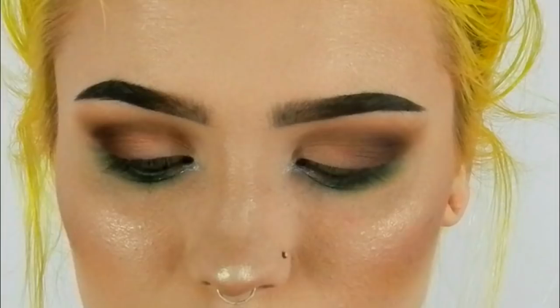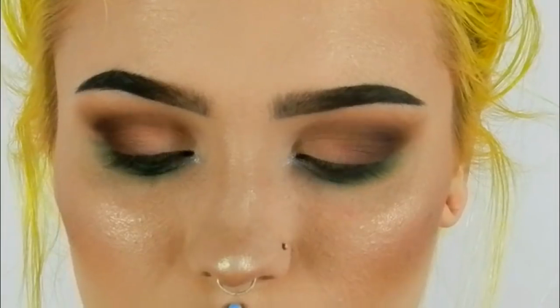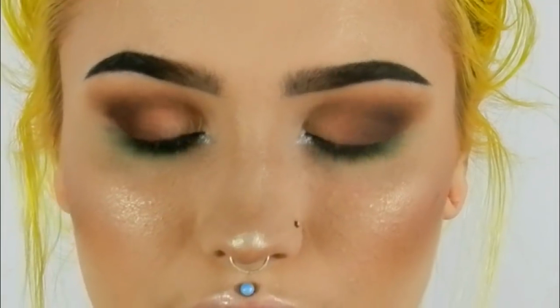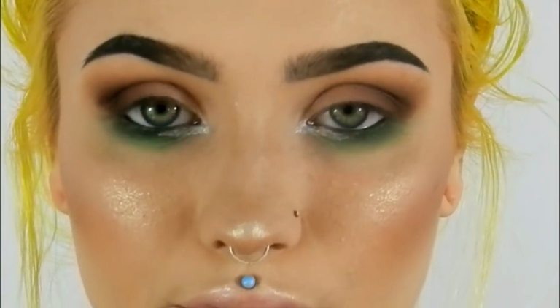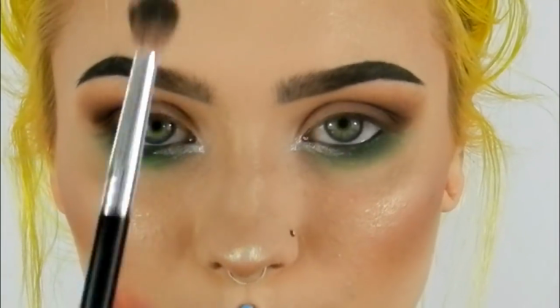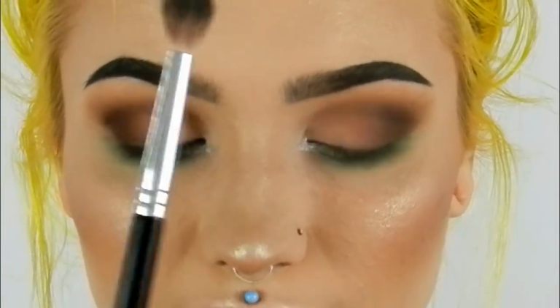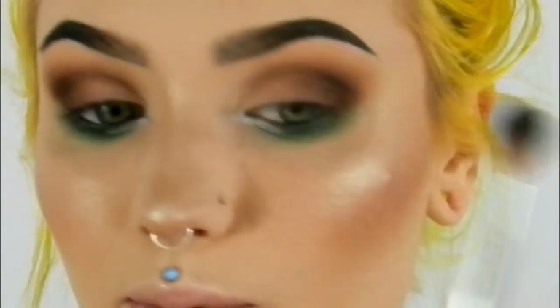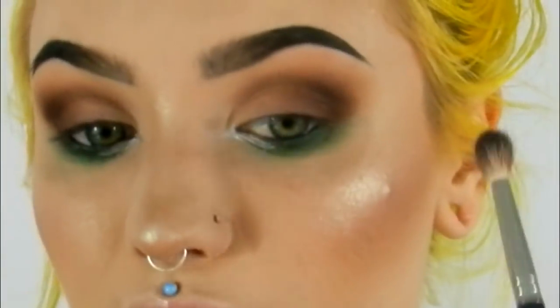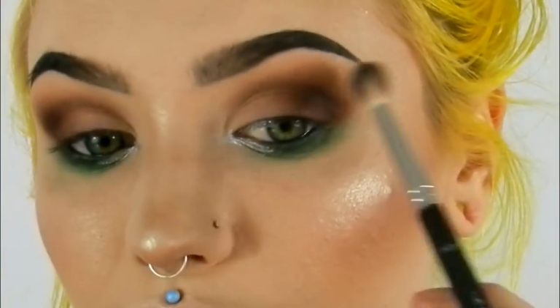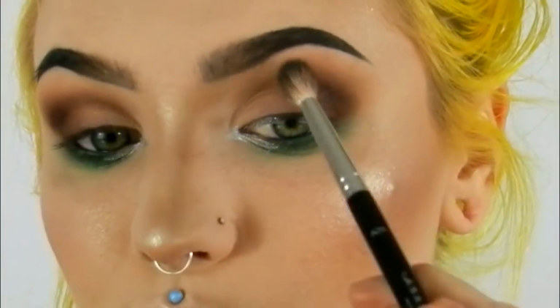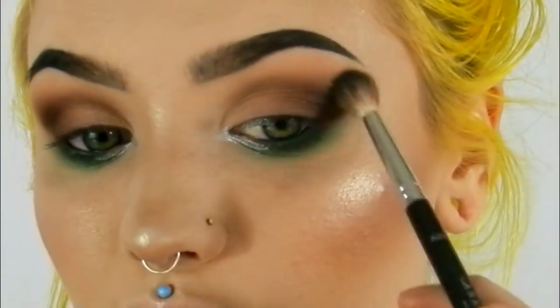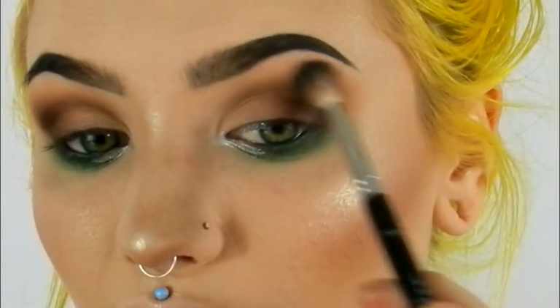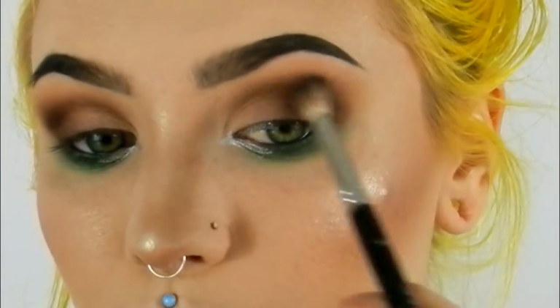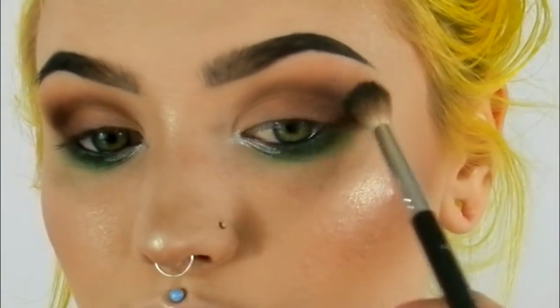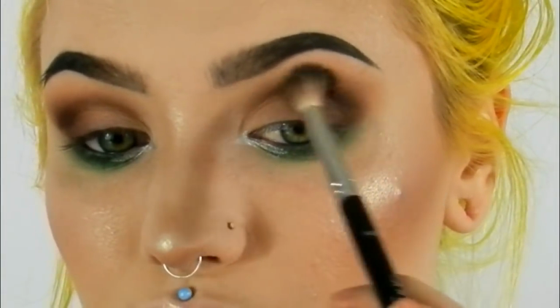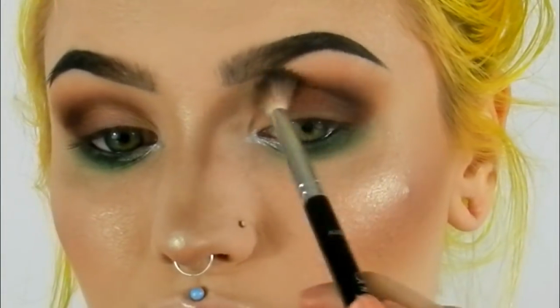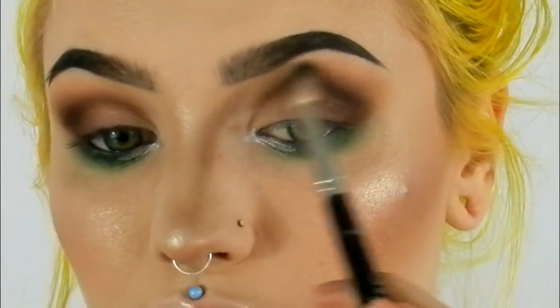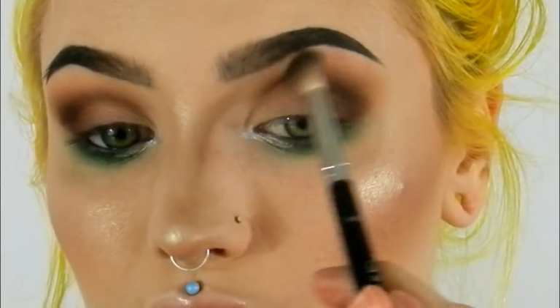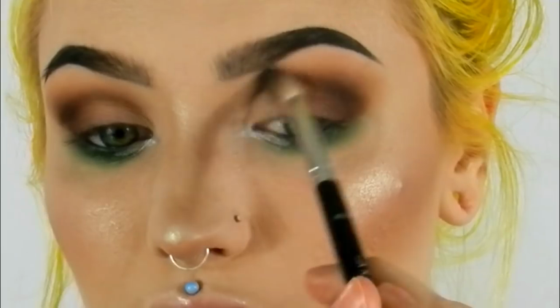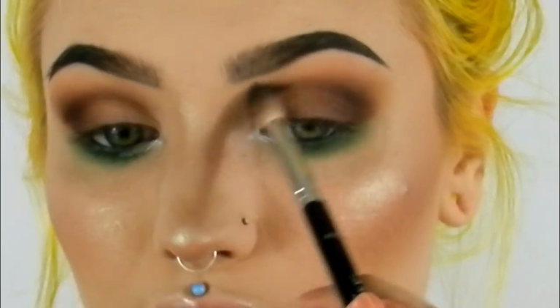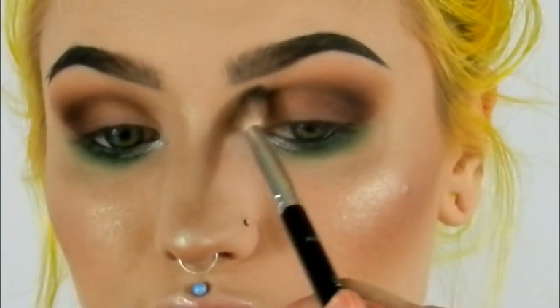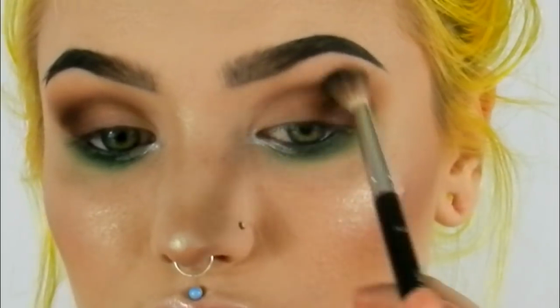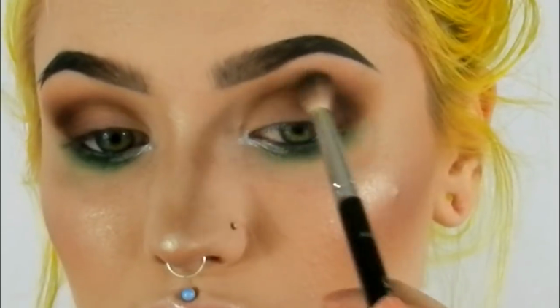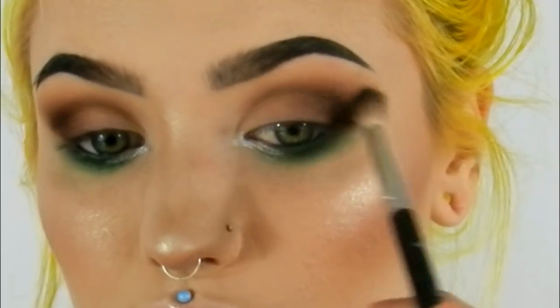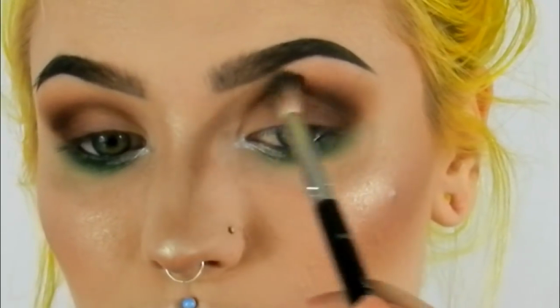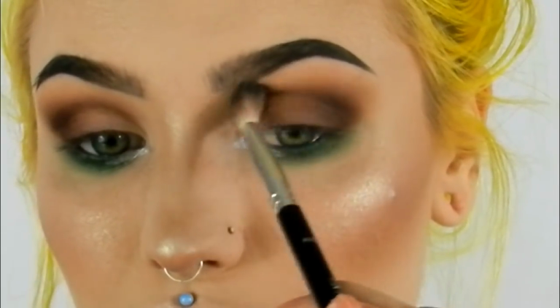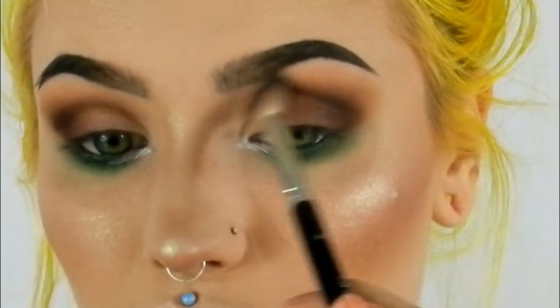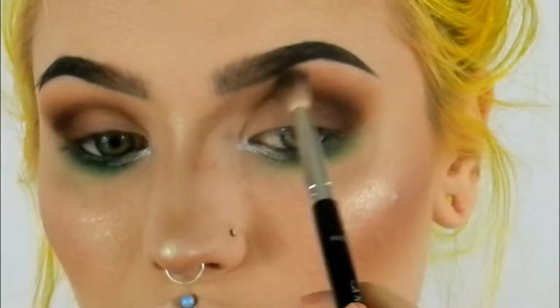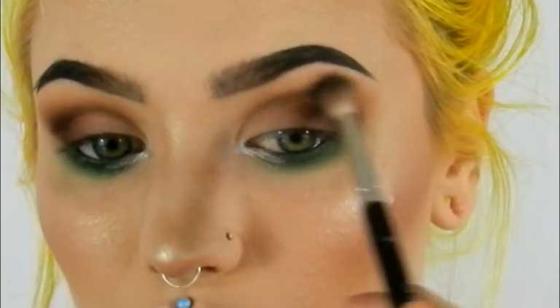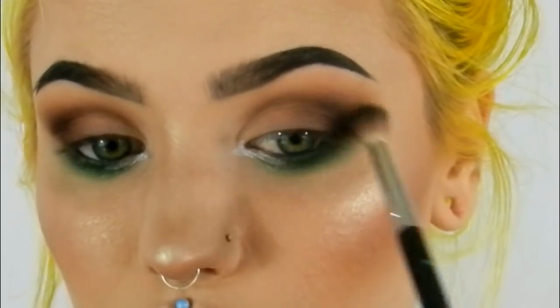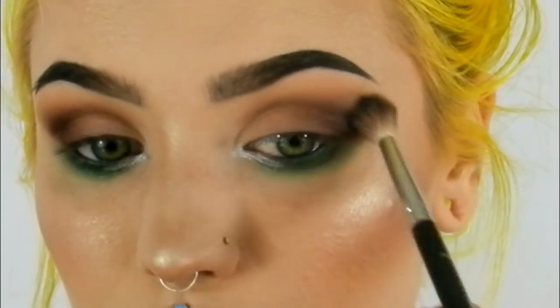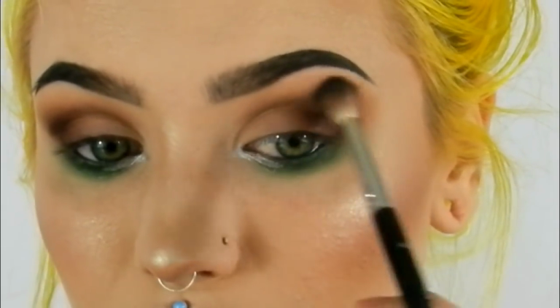Now we're going back in with the A25 brush and just blending that out a little bit.